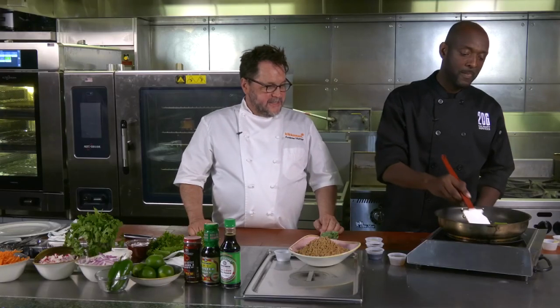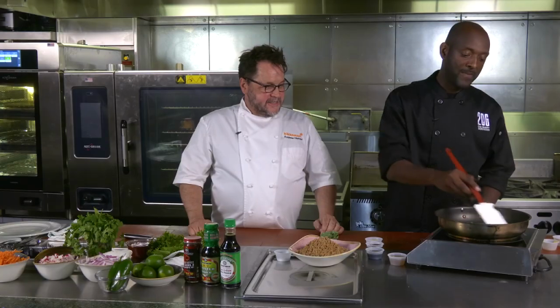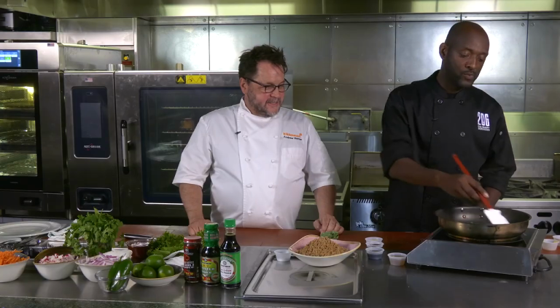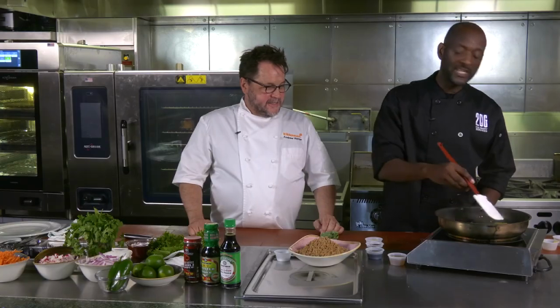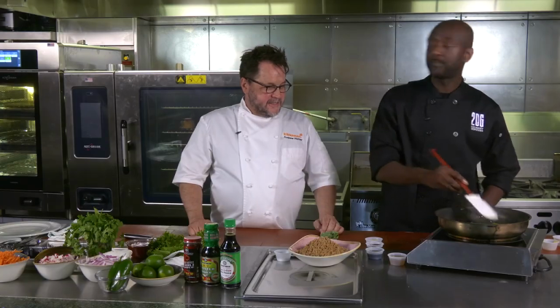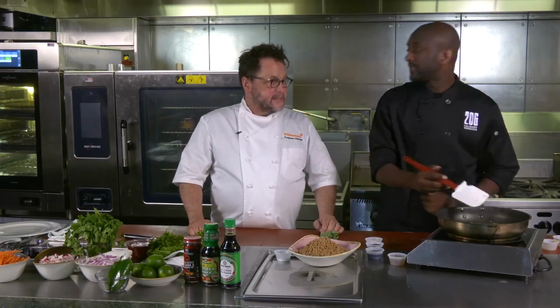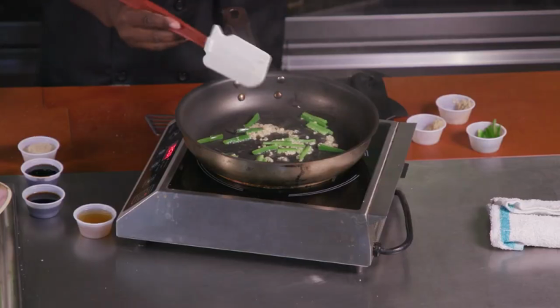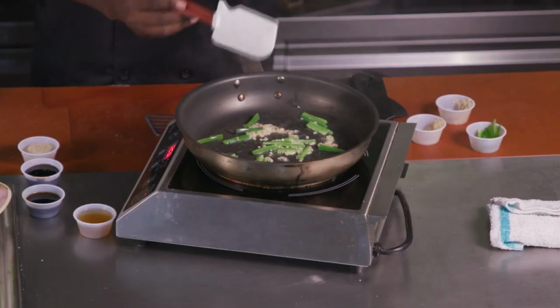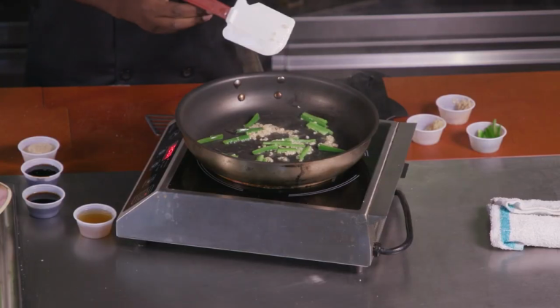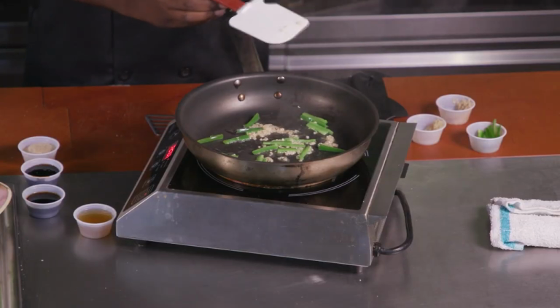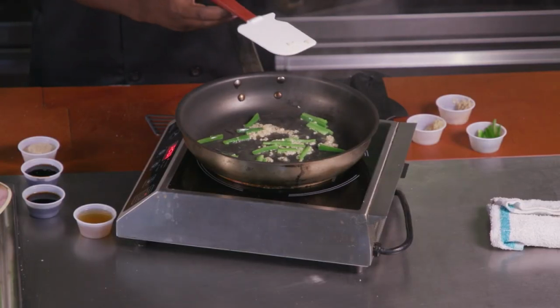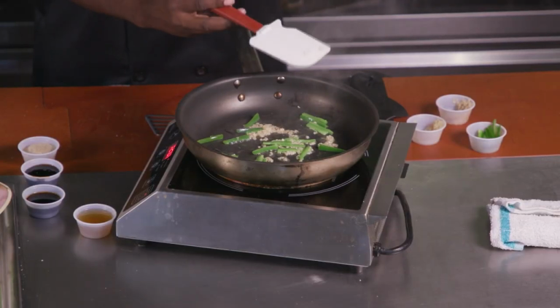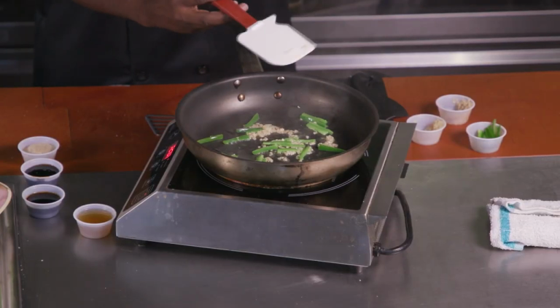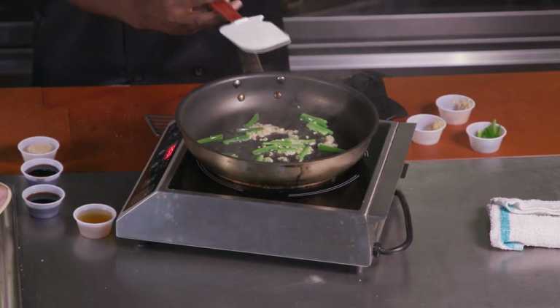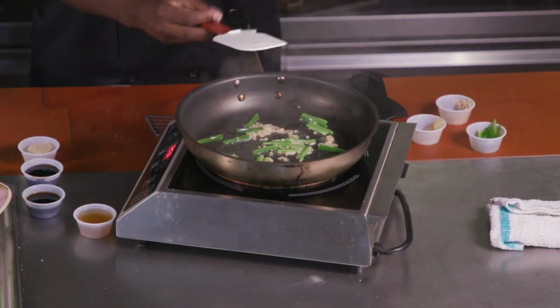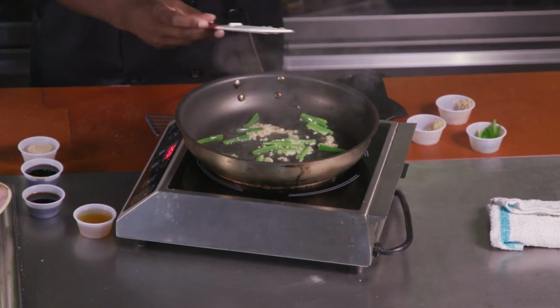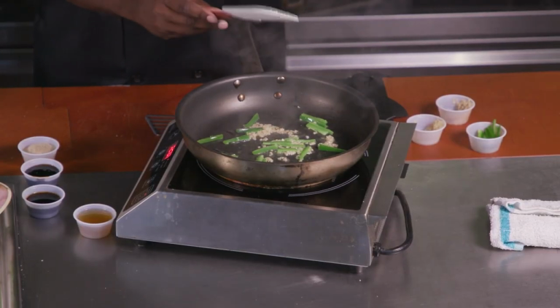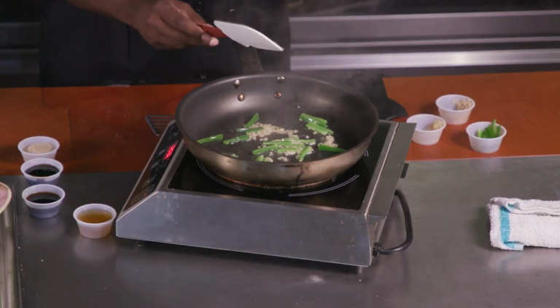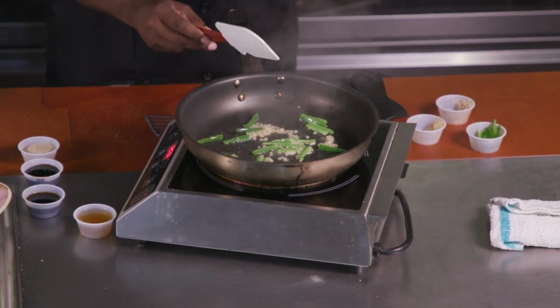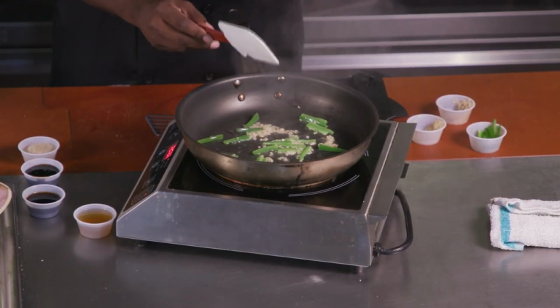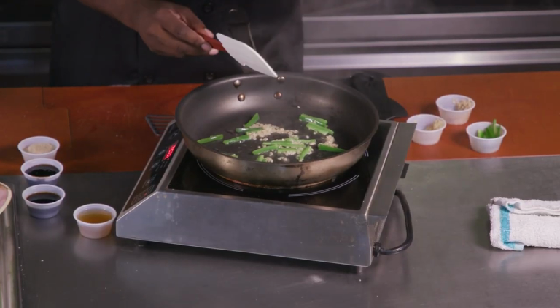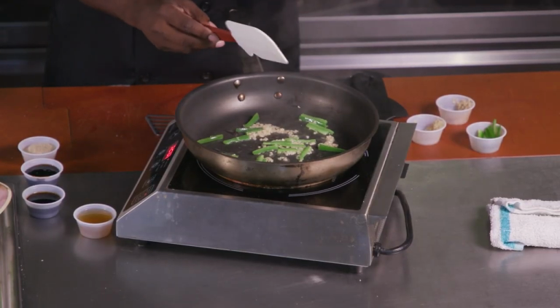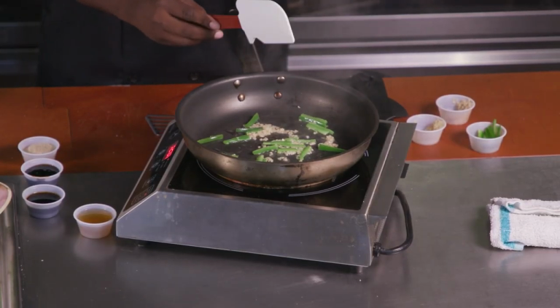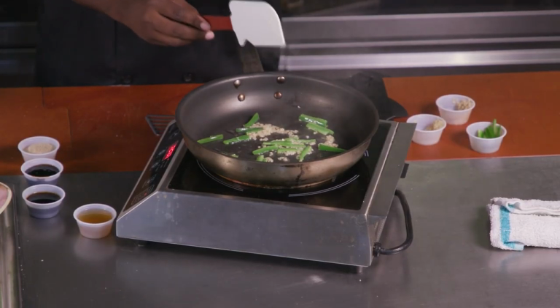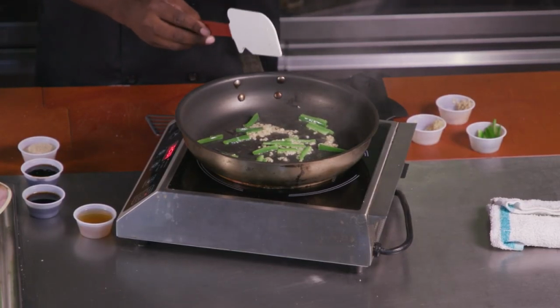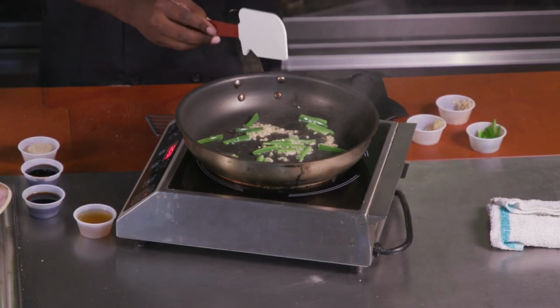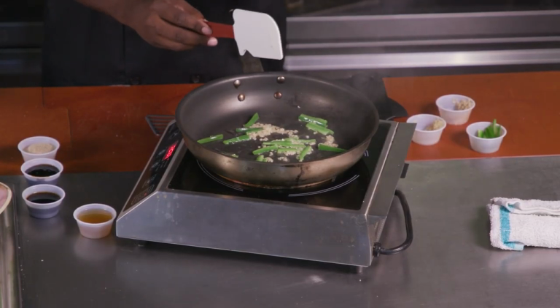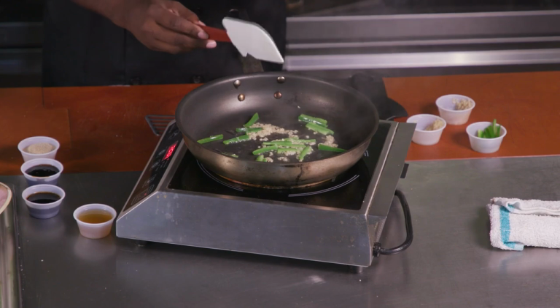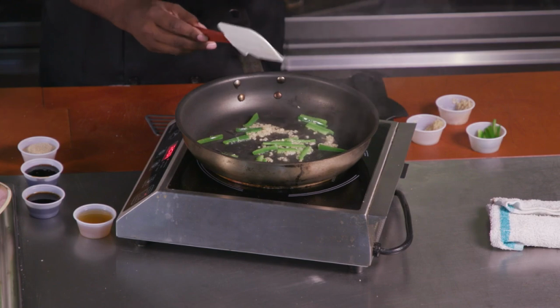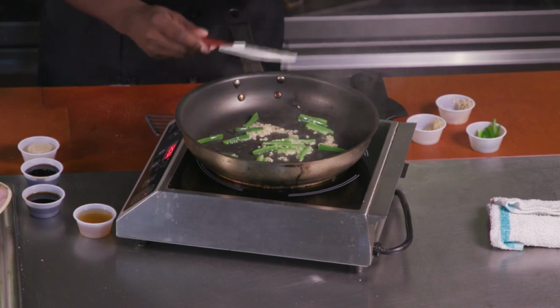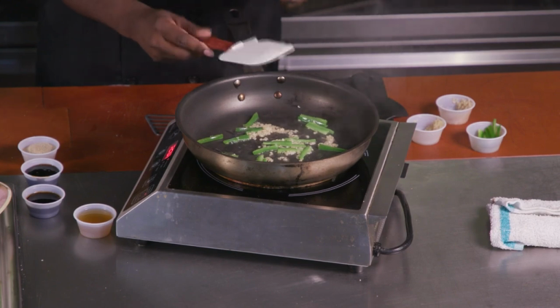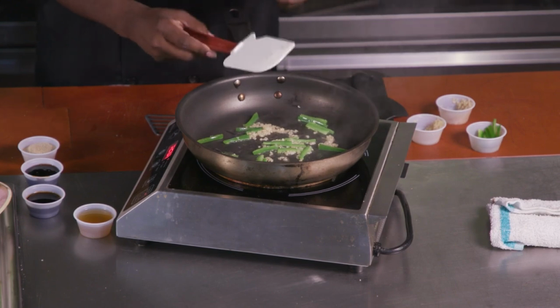Now once the jalapeño gets a little bit softer, we're going to deglaze the pan with a little bit of vegetable stock.